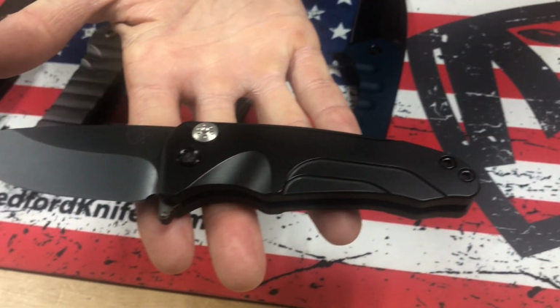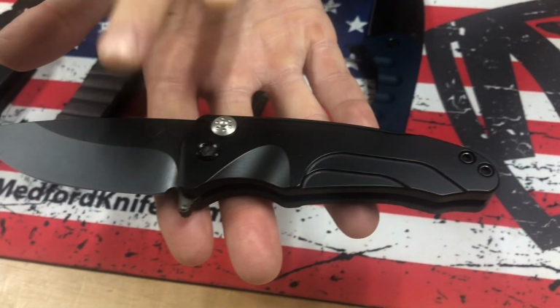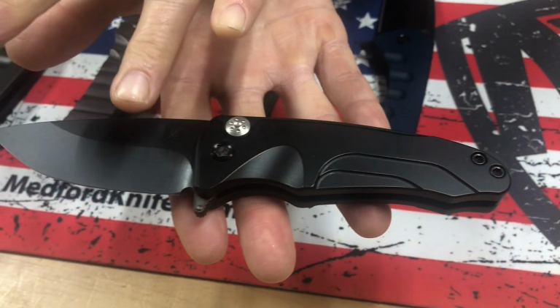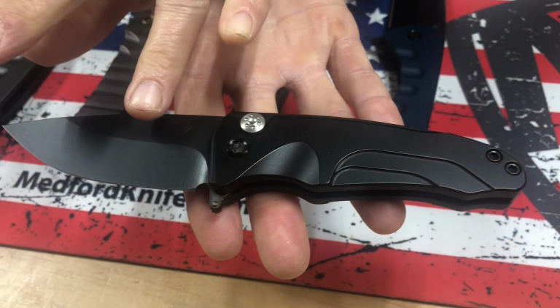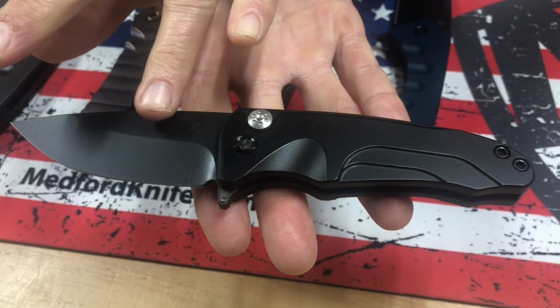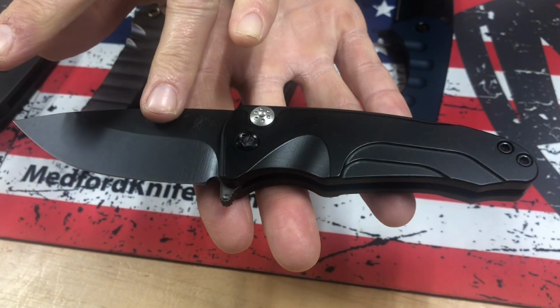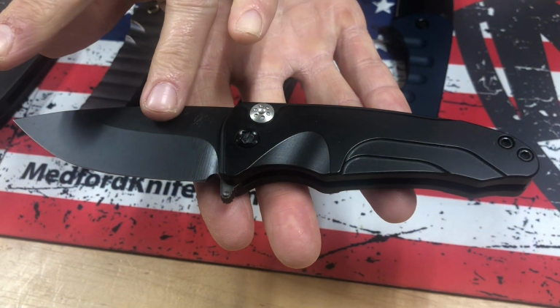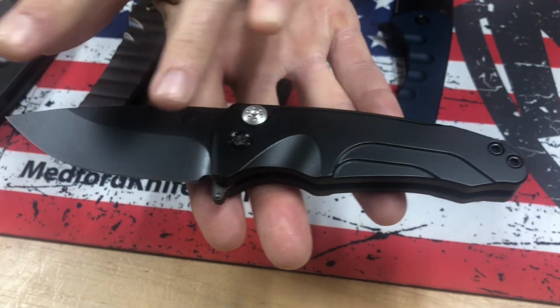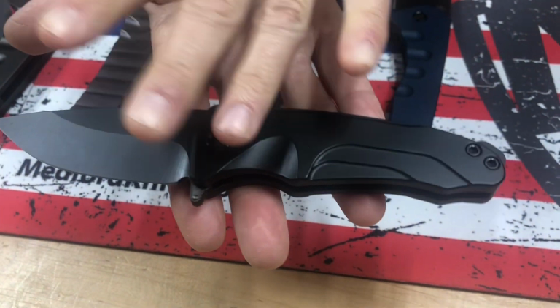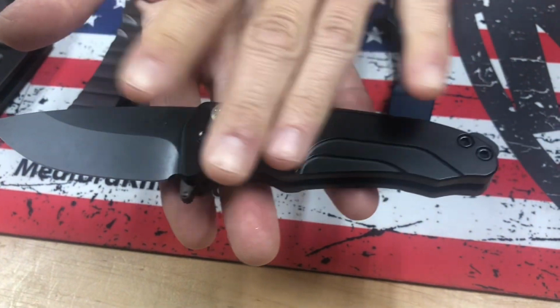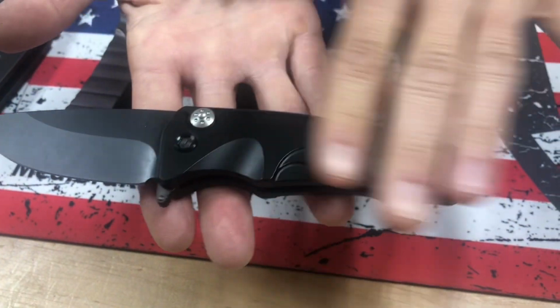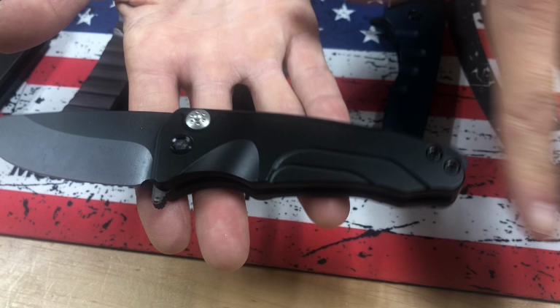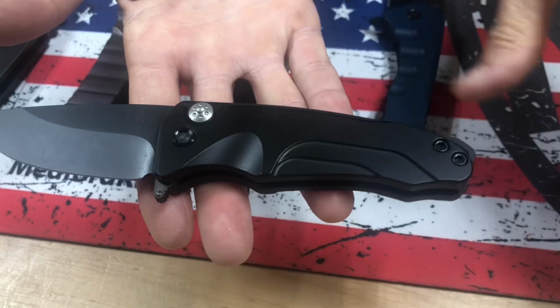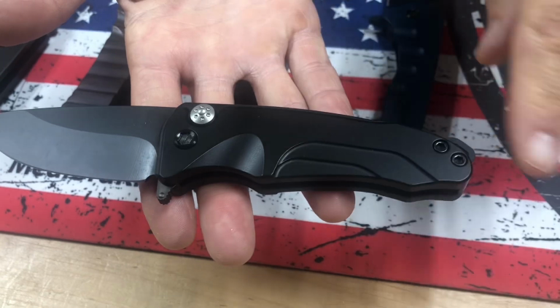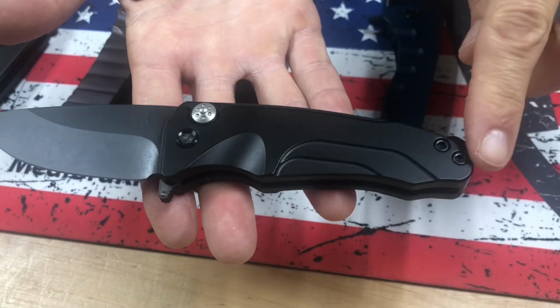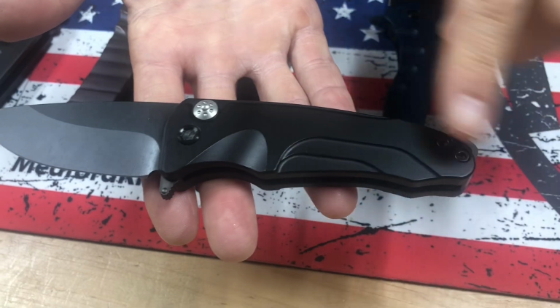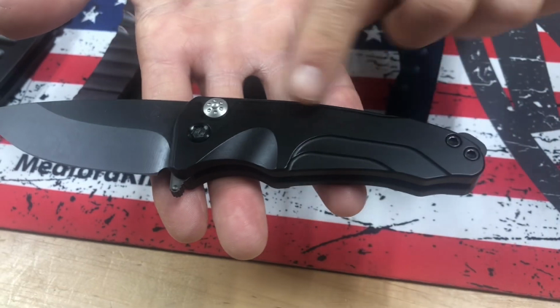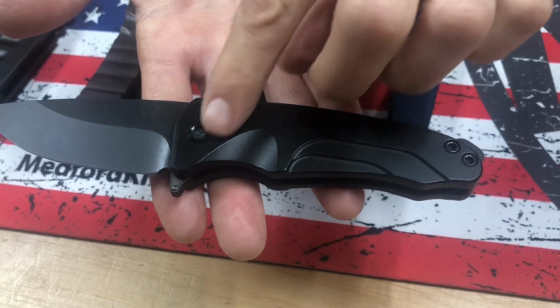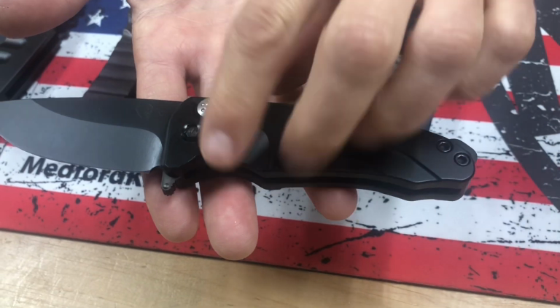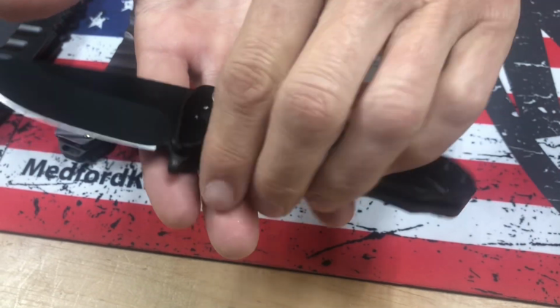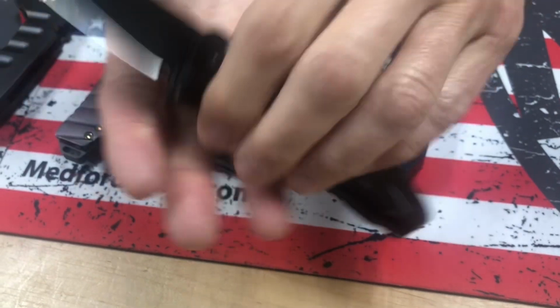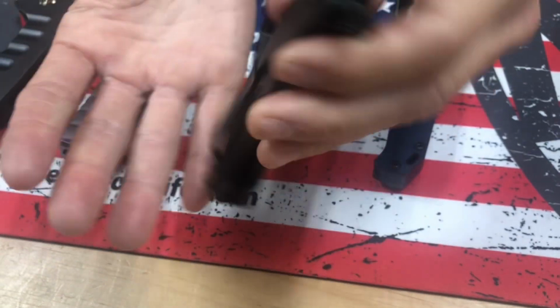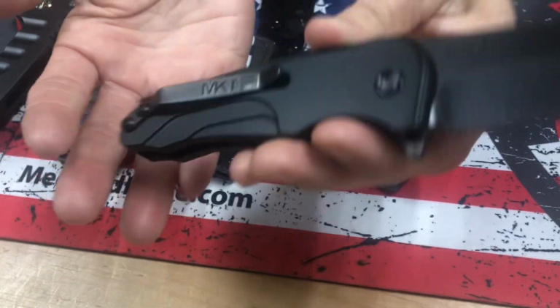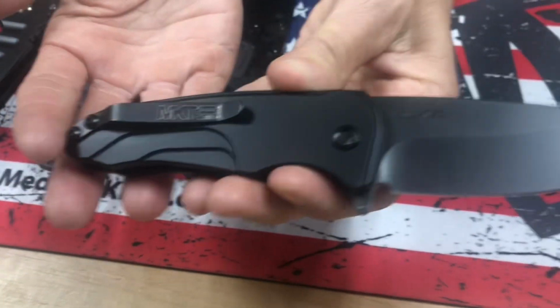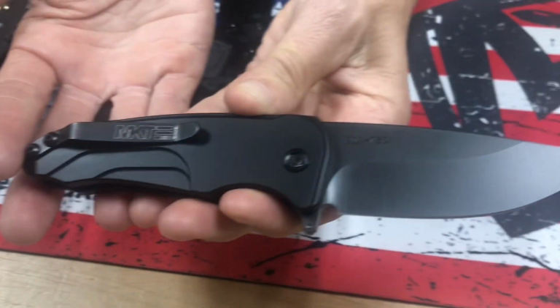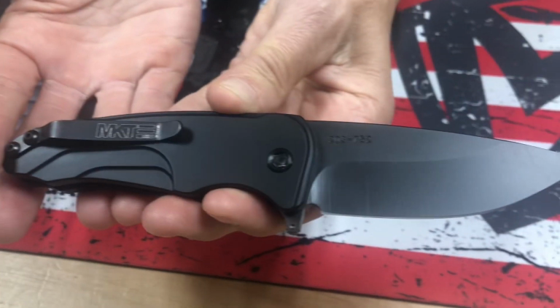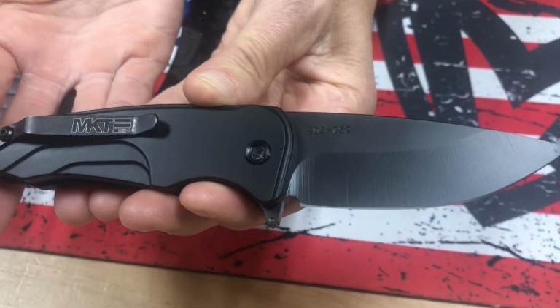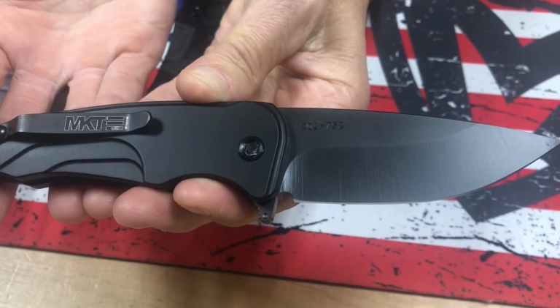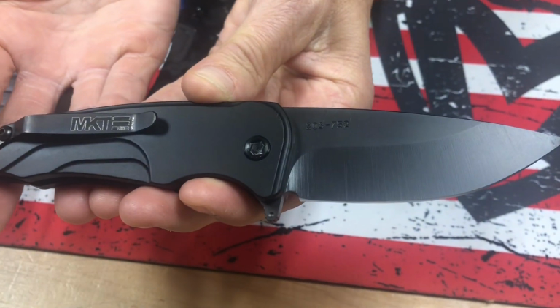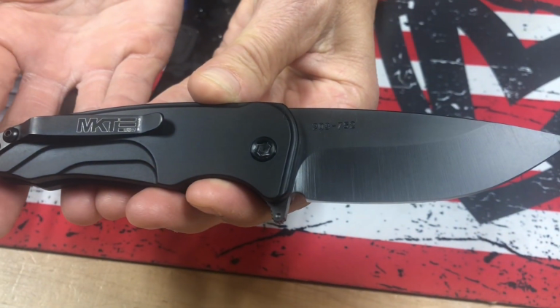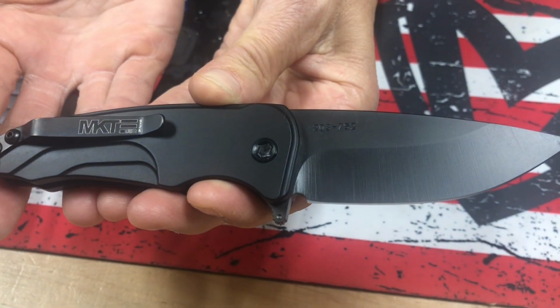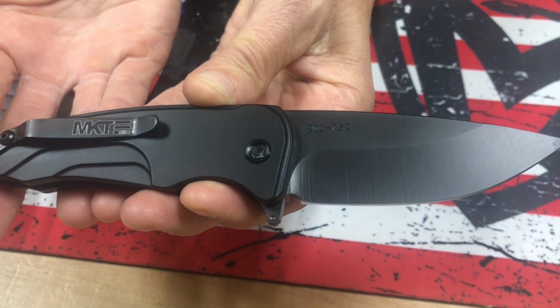S35 PVD Blade, black aluminum handles, PVD hardware and clip.